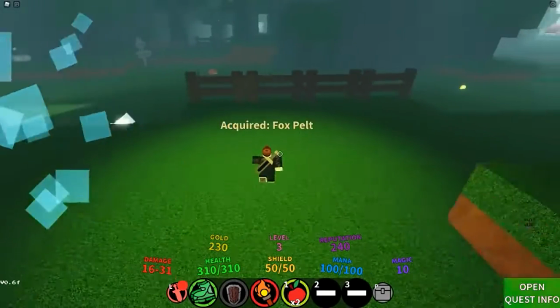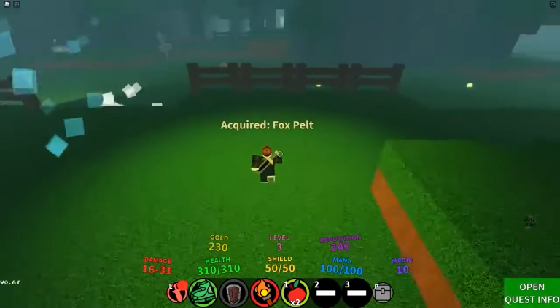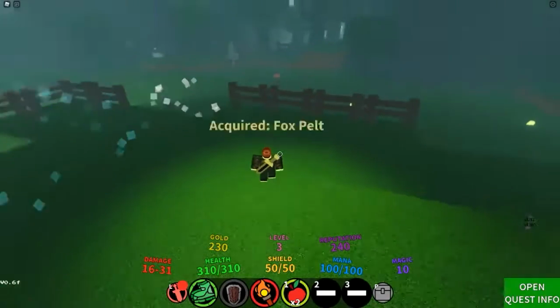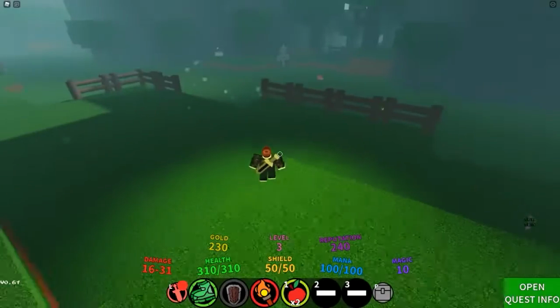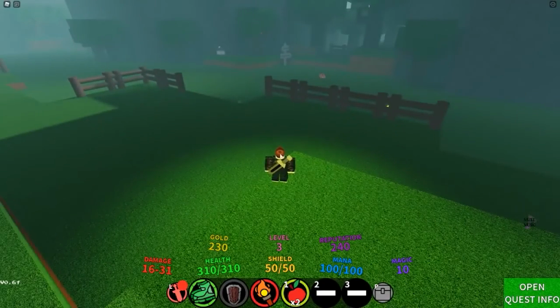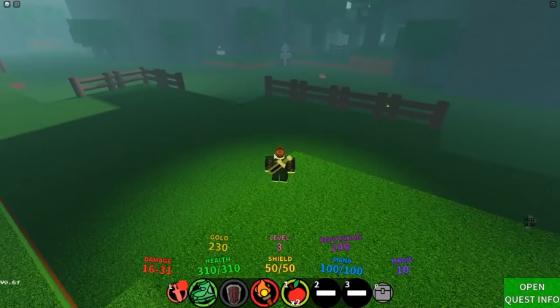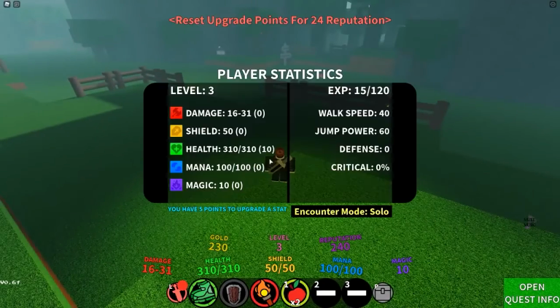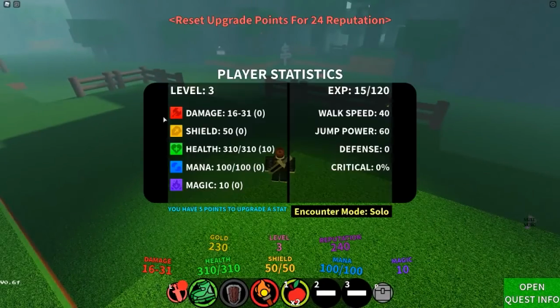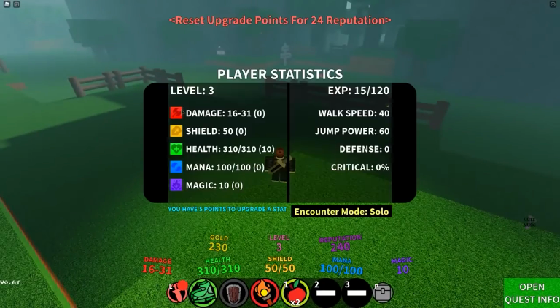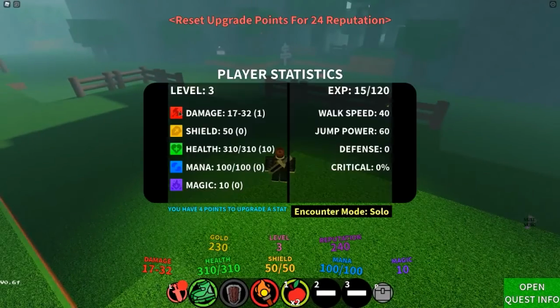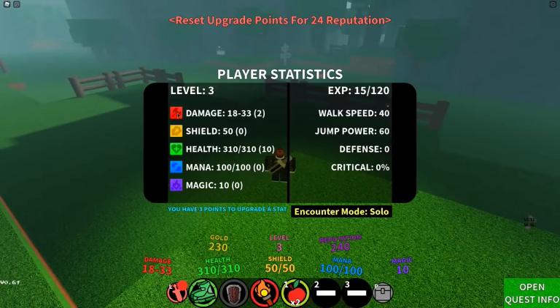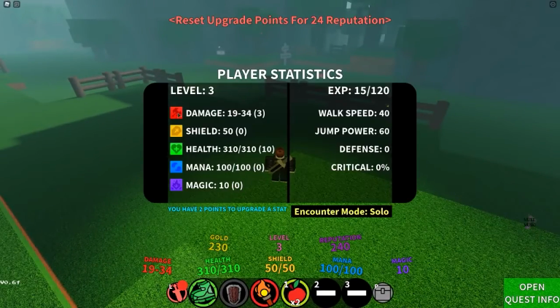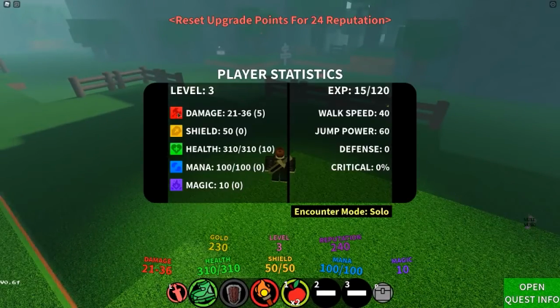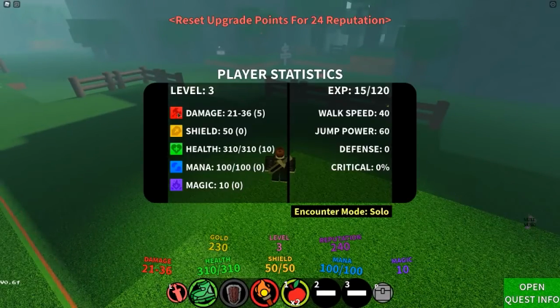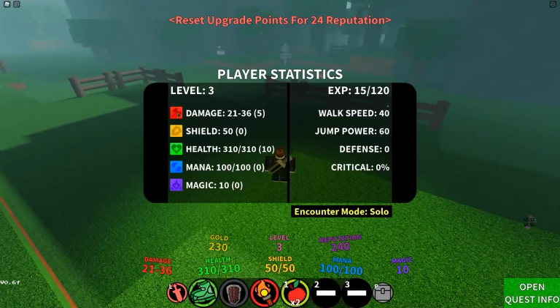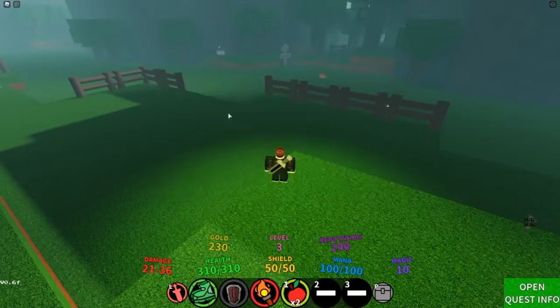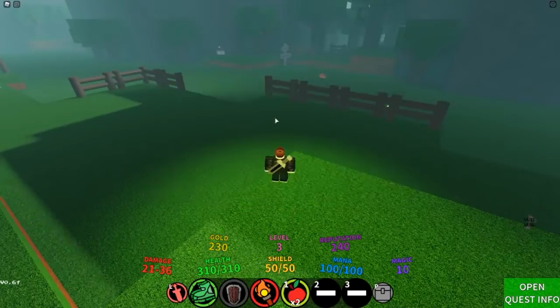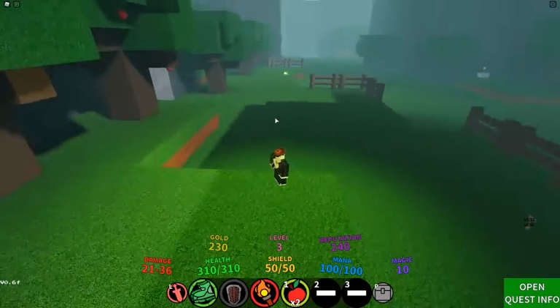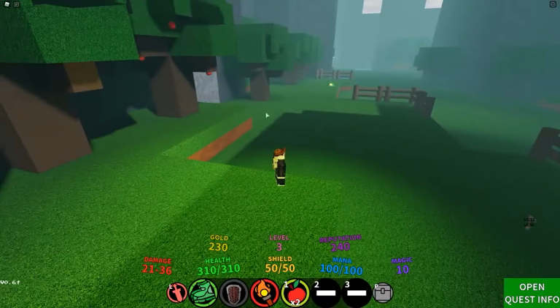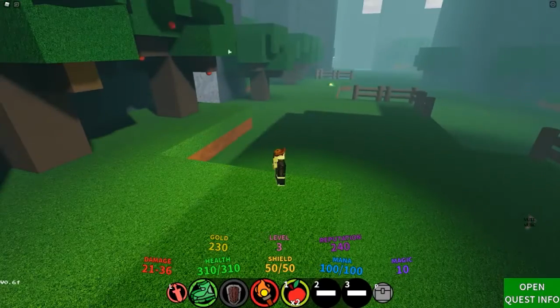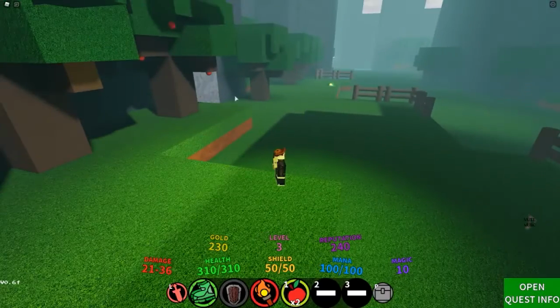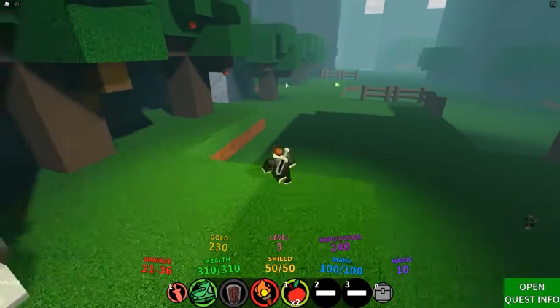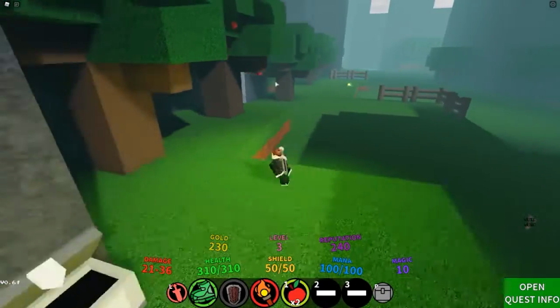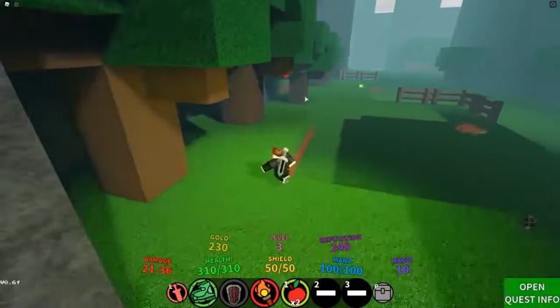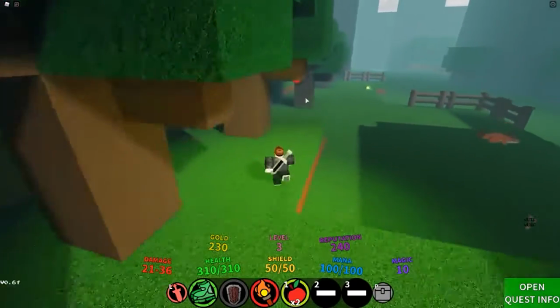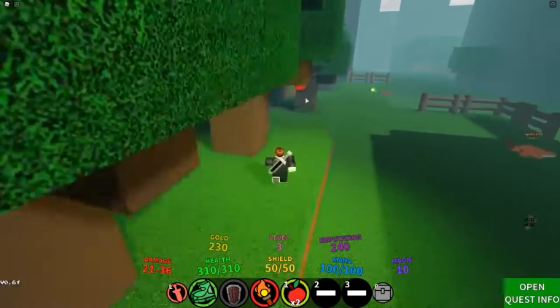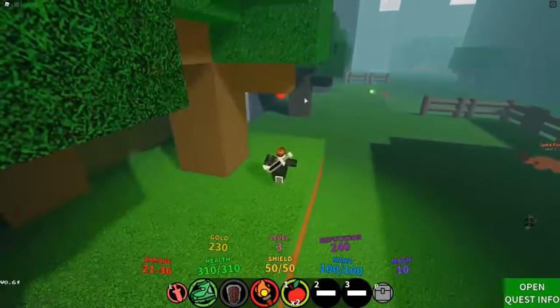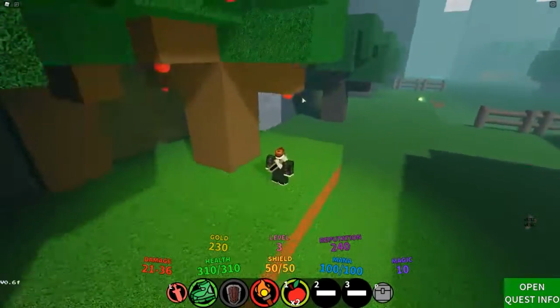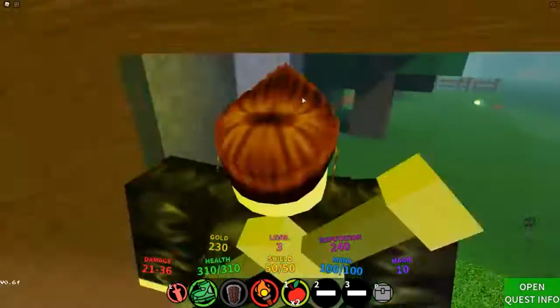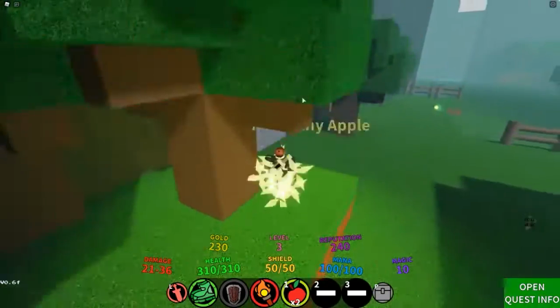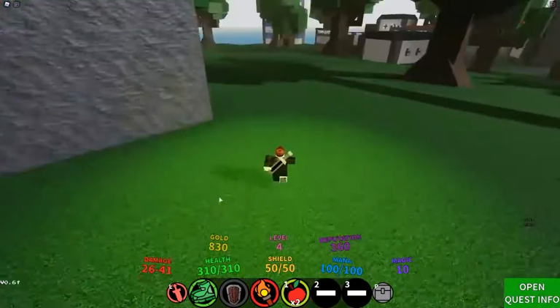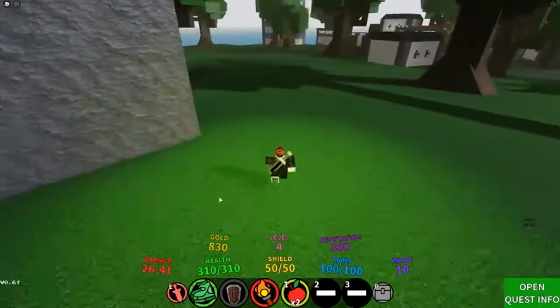Critical Expedition is one of the most popular games on Roblox as of now. Since everybody is playing the game, it is important to know some tips and tricks that you can also share with your friends.